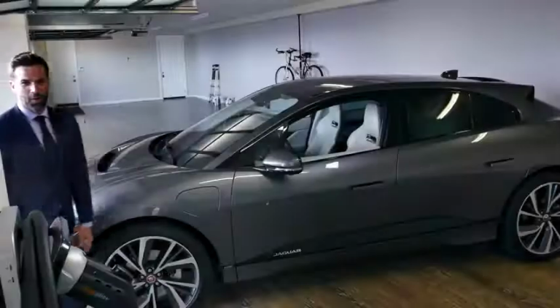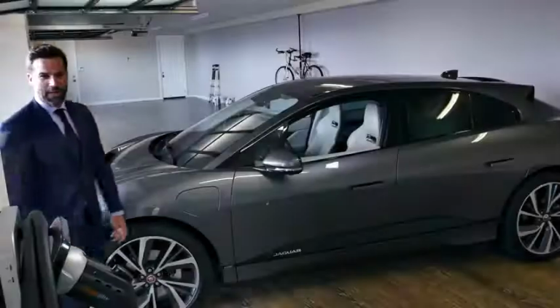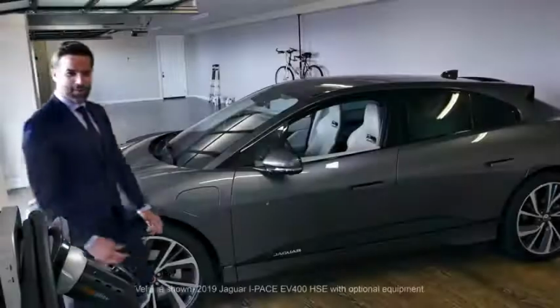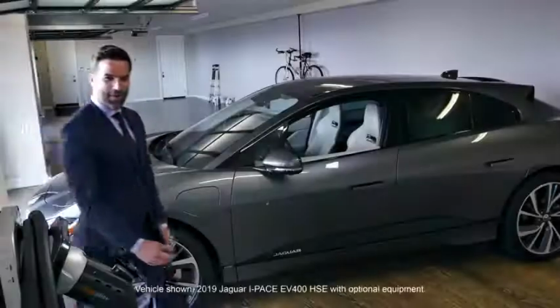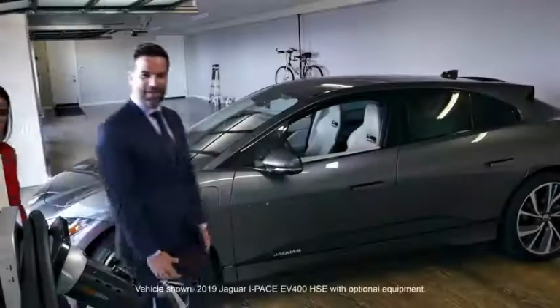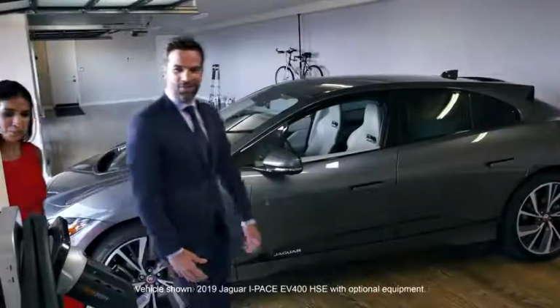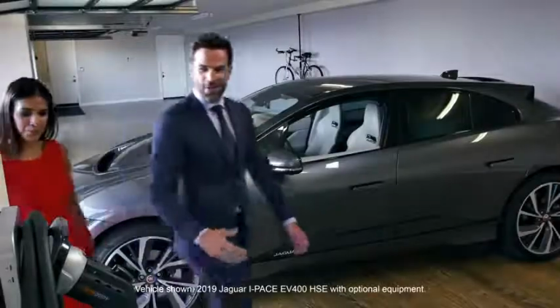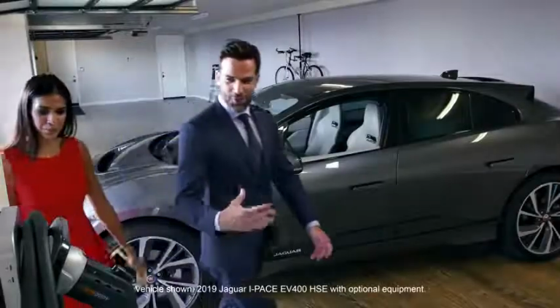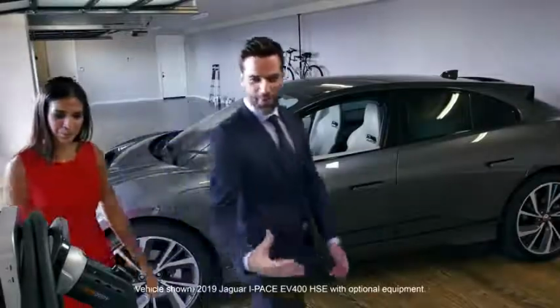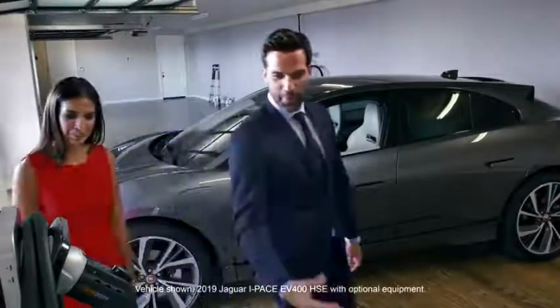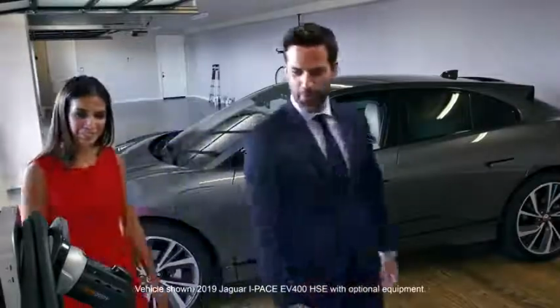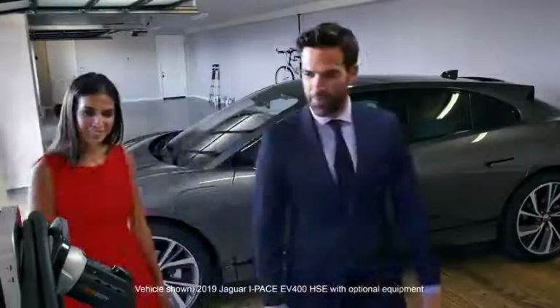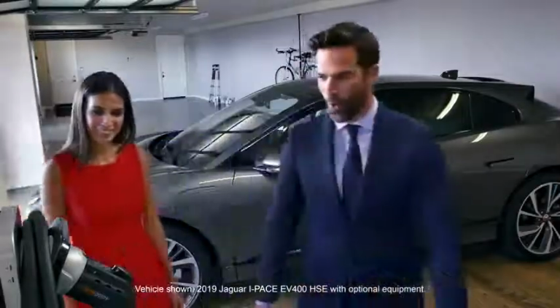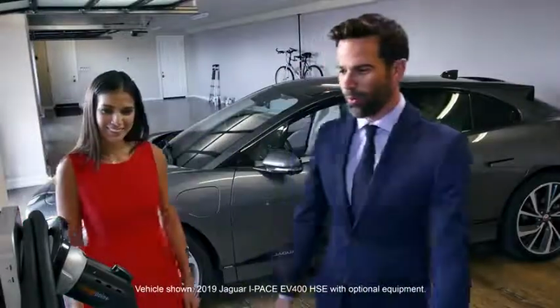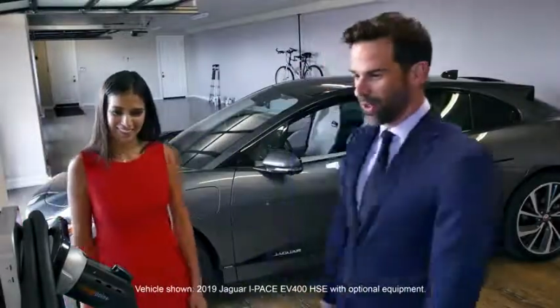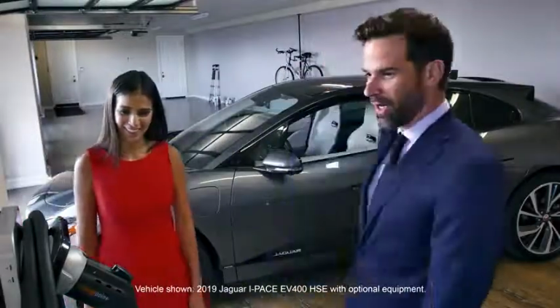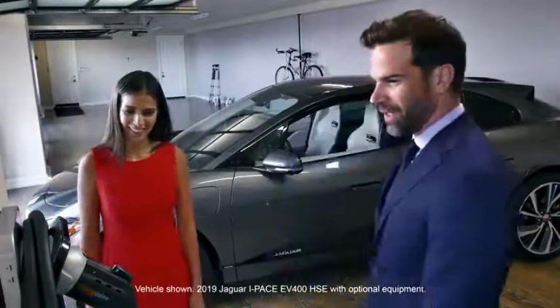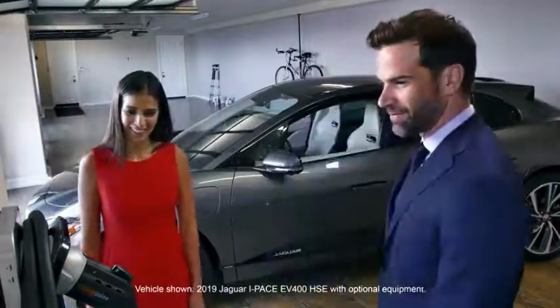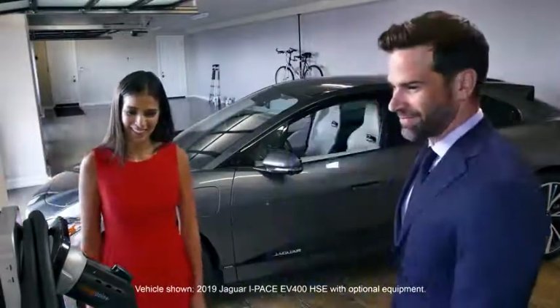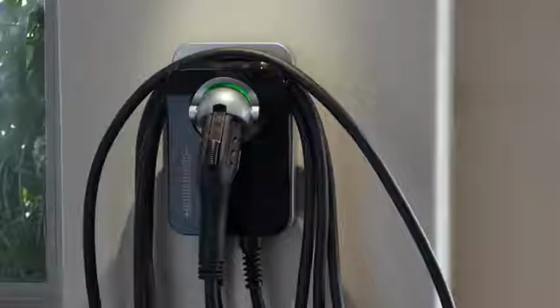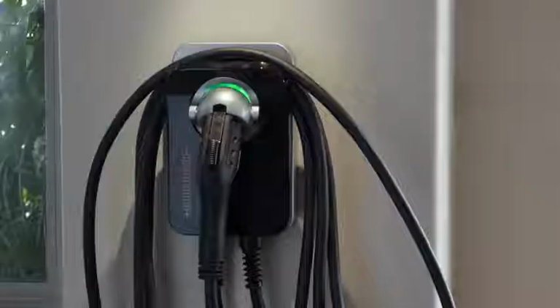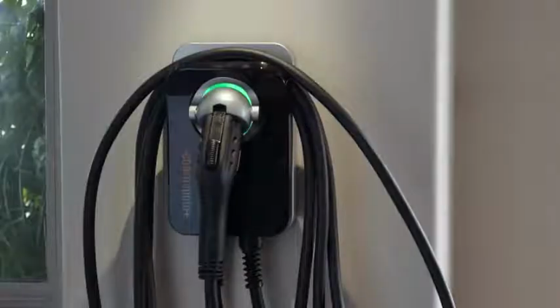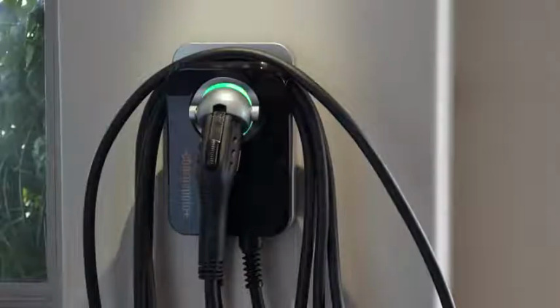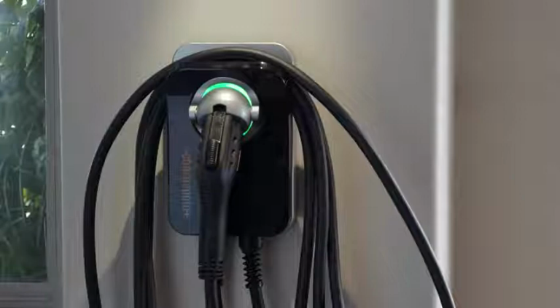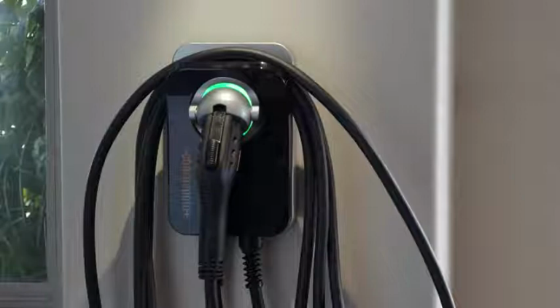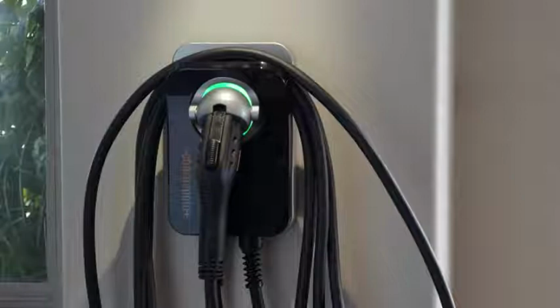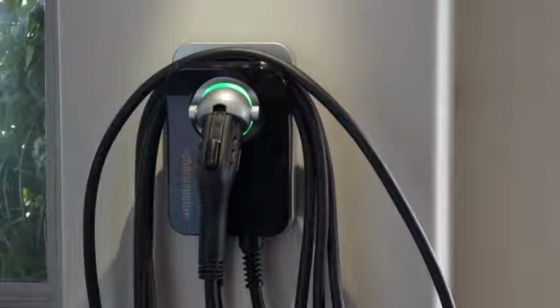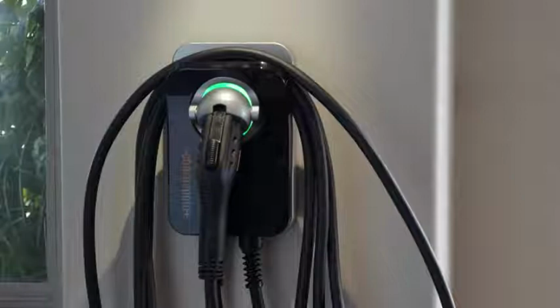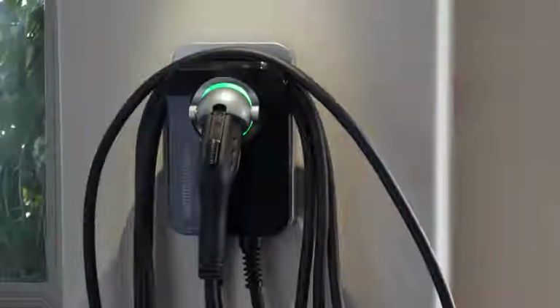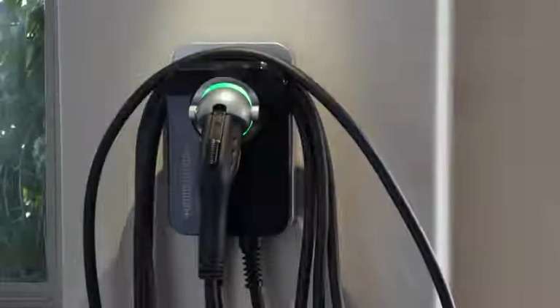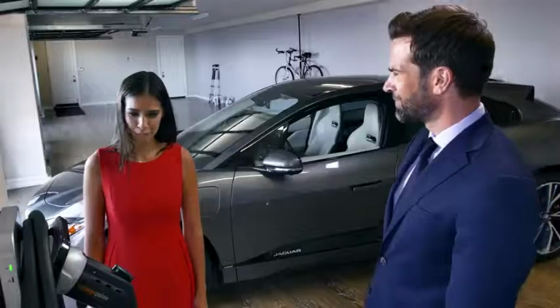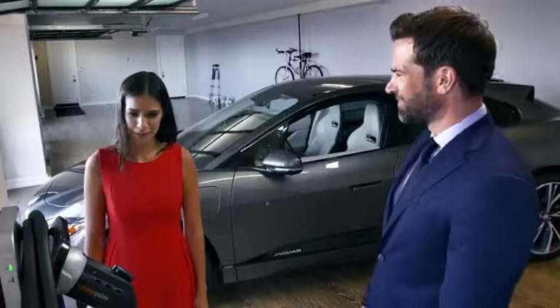Here it is — a Jaguar approved home charger. Perfect, all ready to go. It looks great.